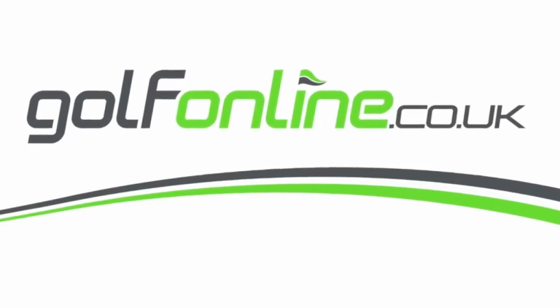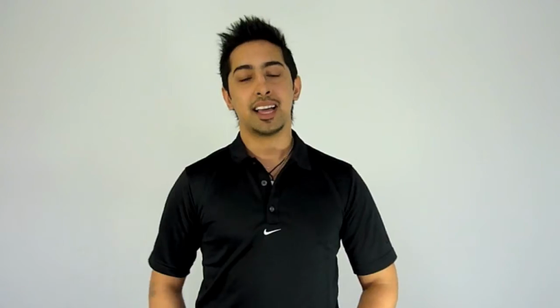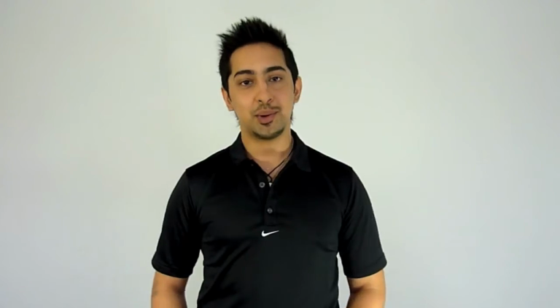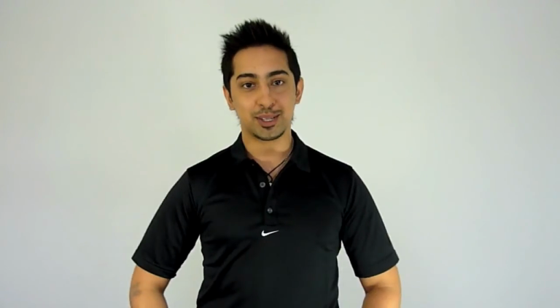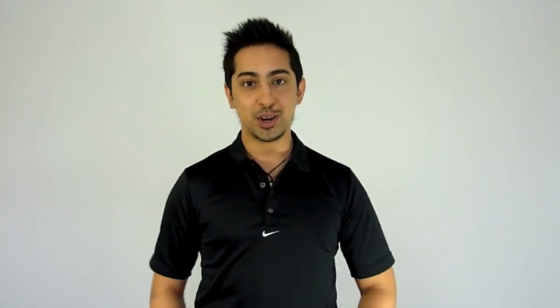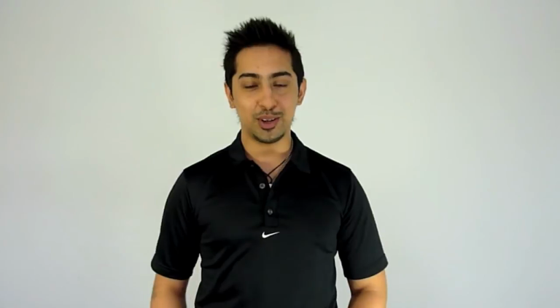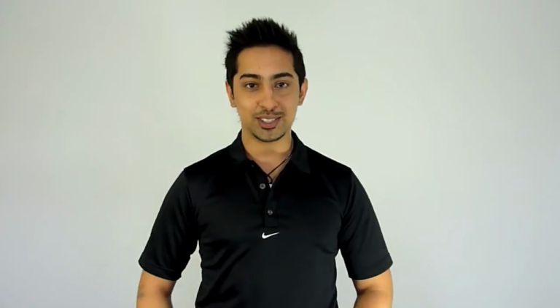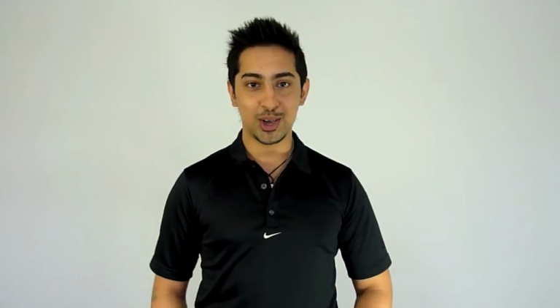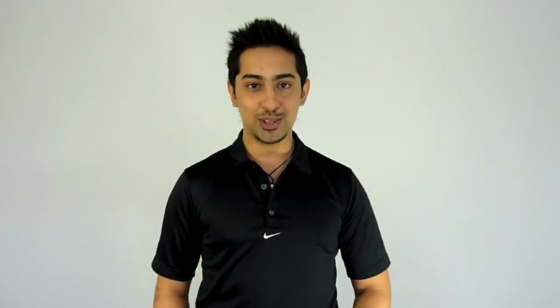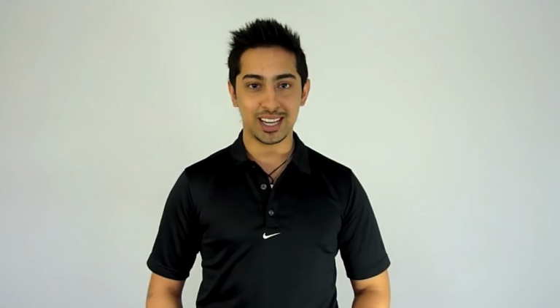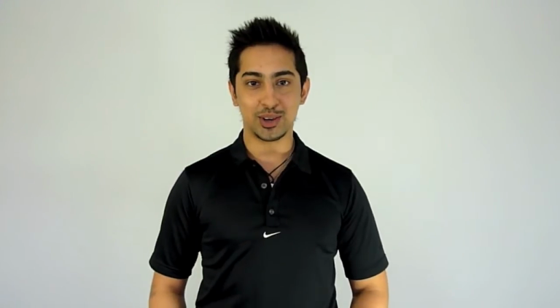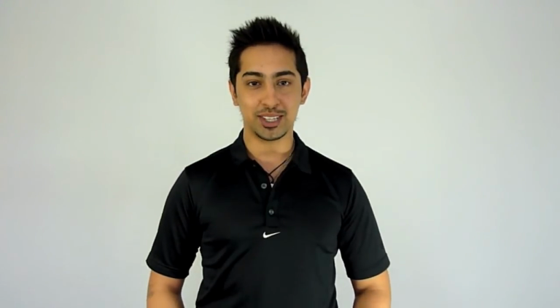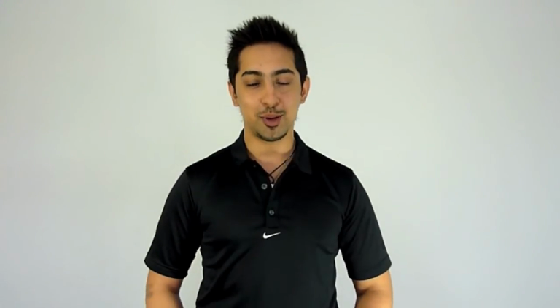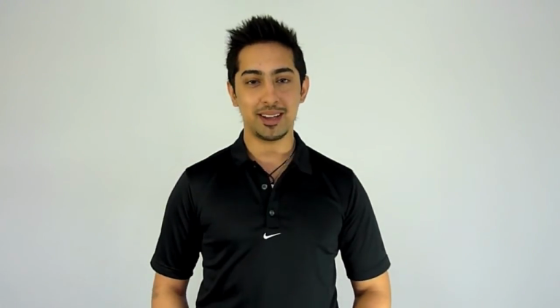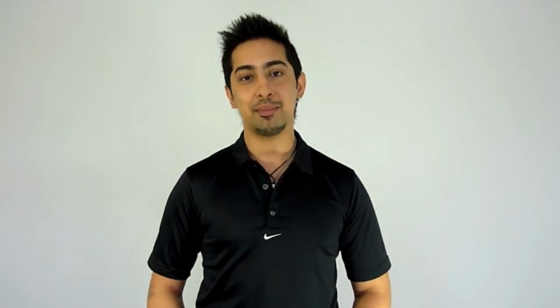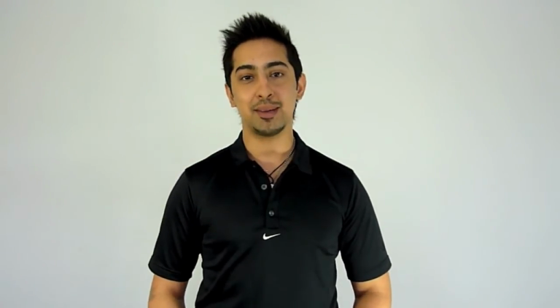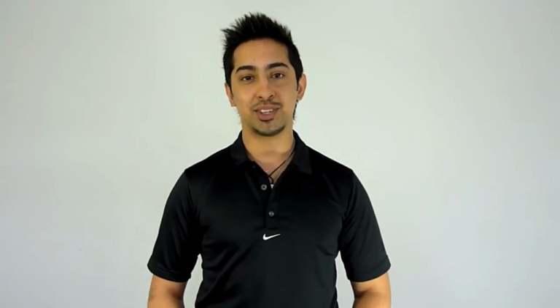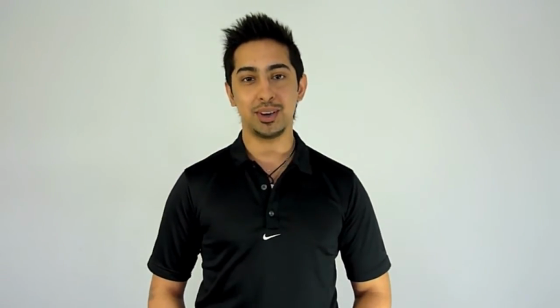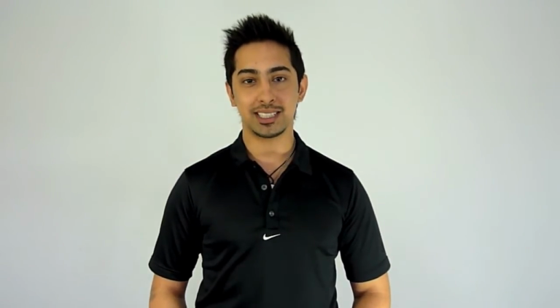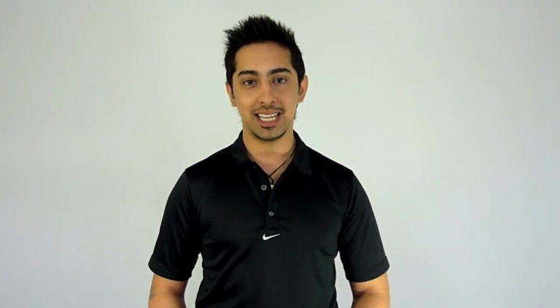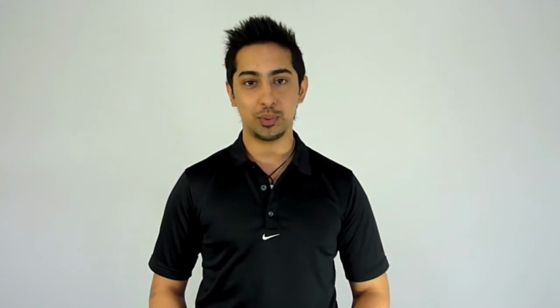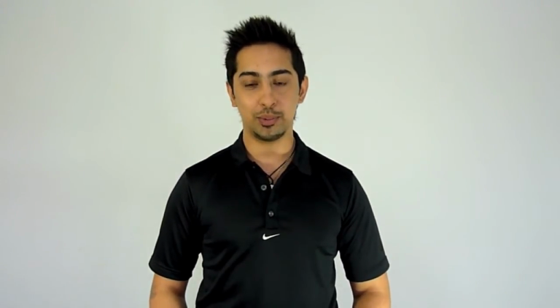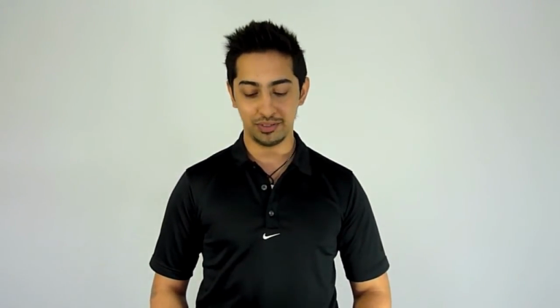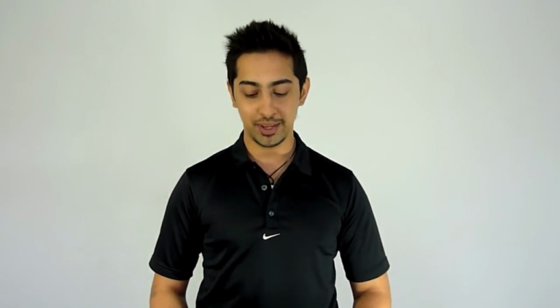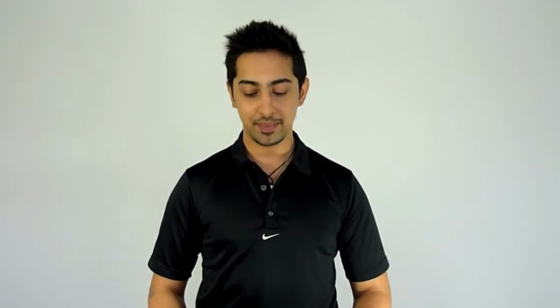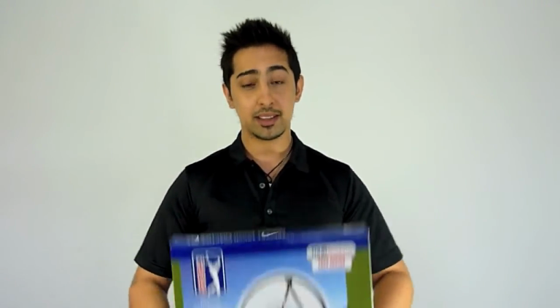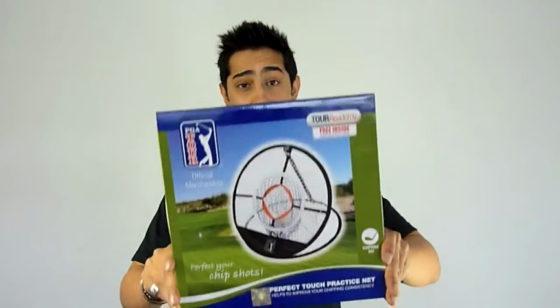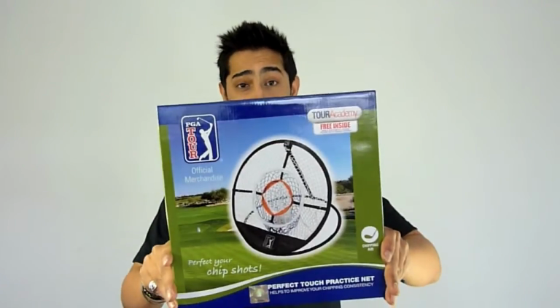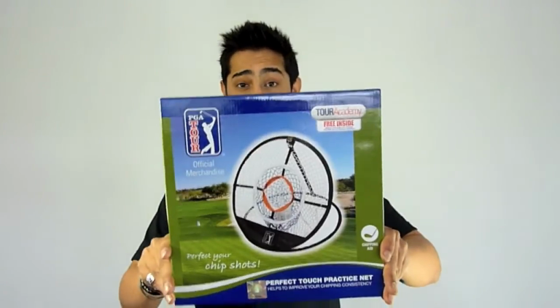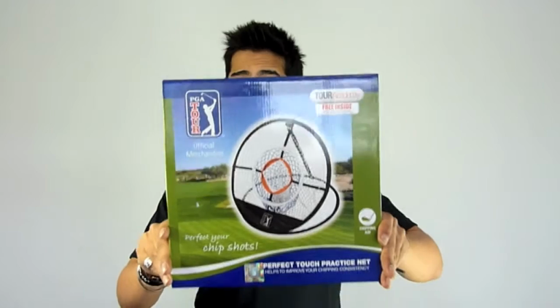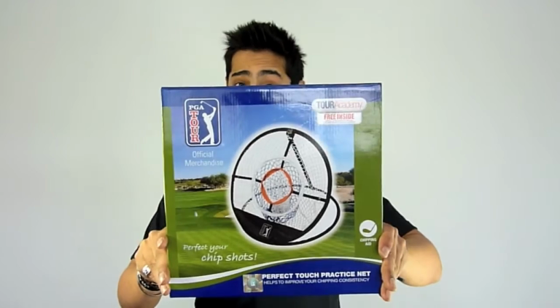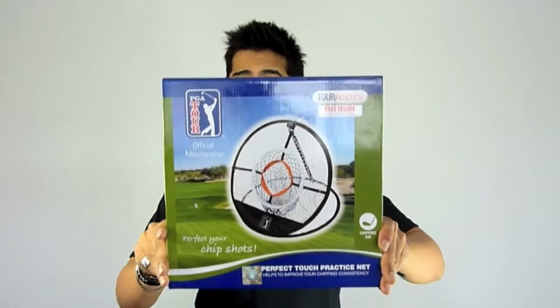Hello and welcome to GolfOnline.co.uk's Golf Gizmo Minute. My name is Q and today we will be reviewing the Perfect Touch Practice Net.